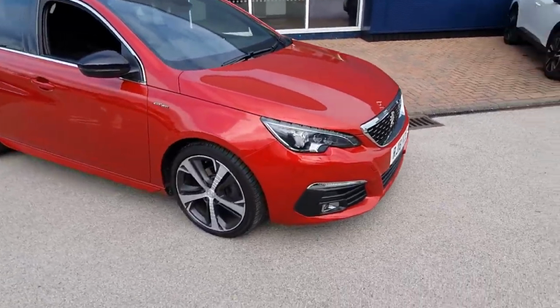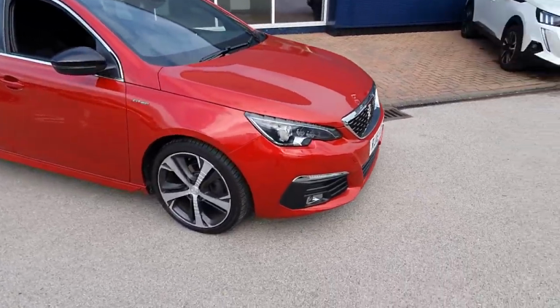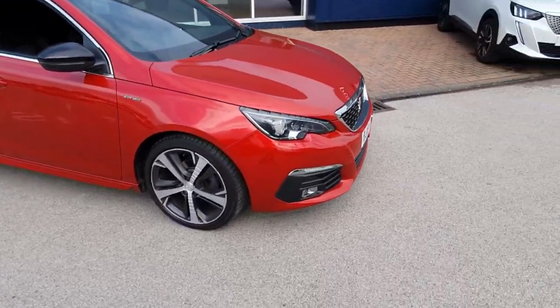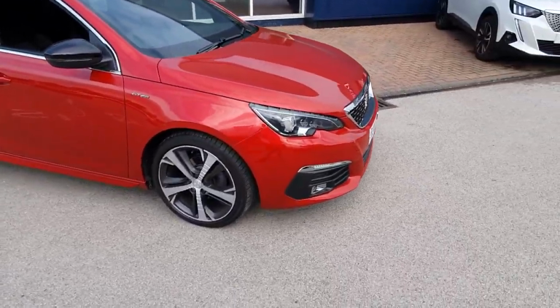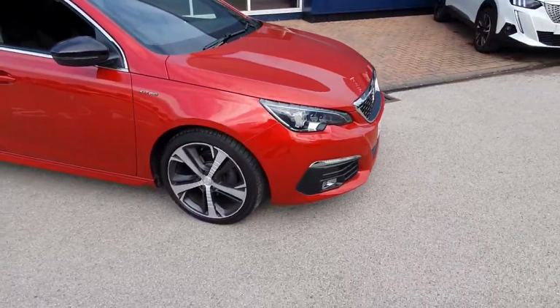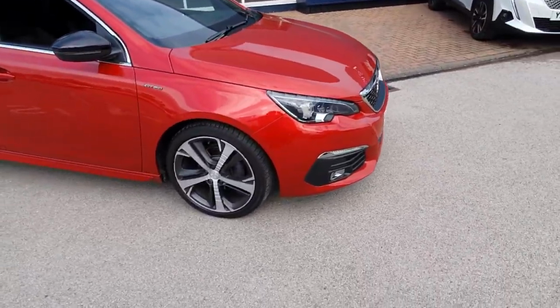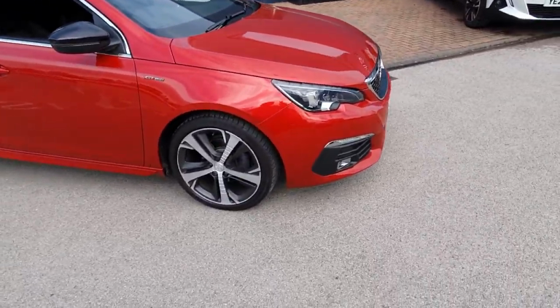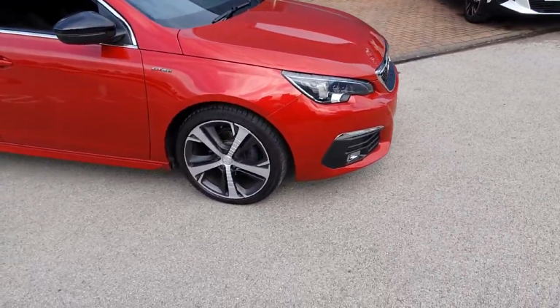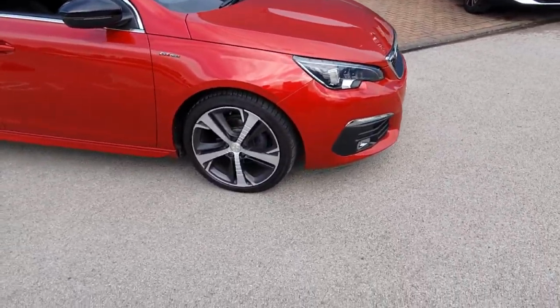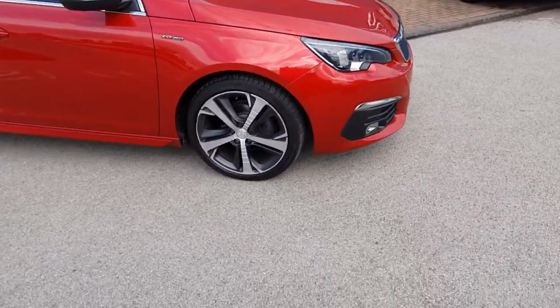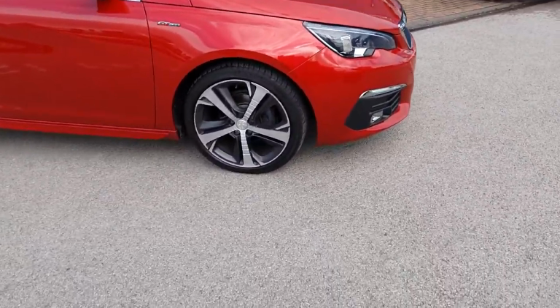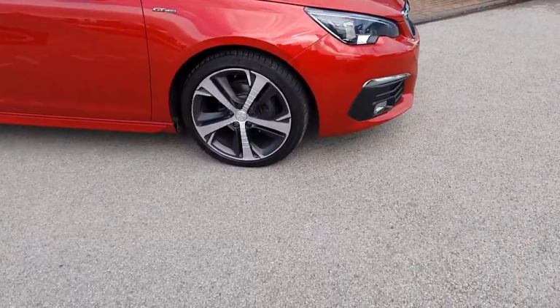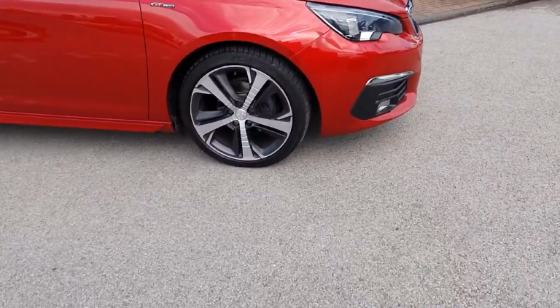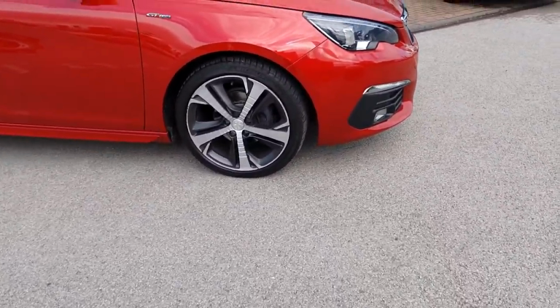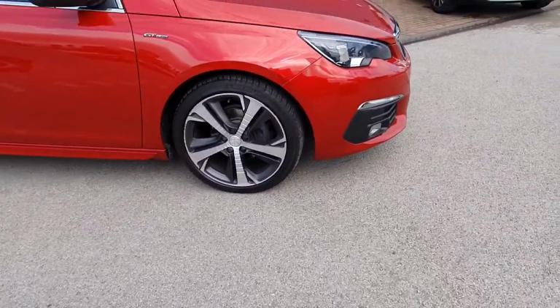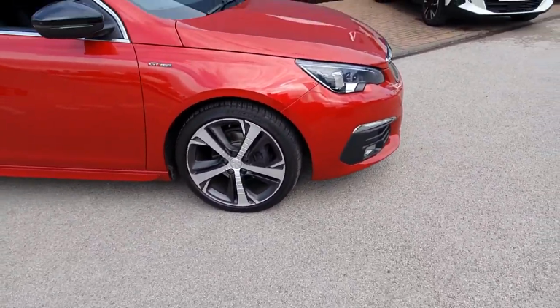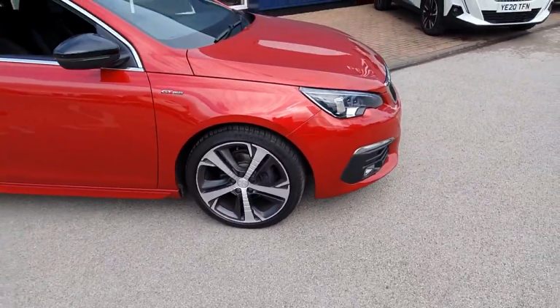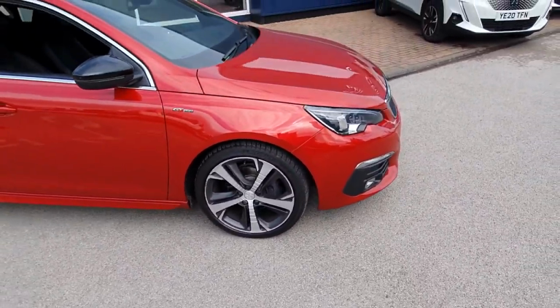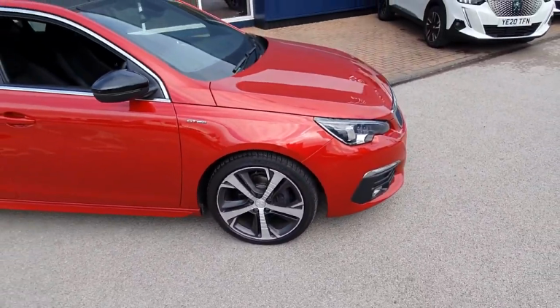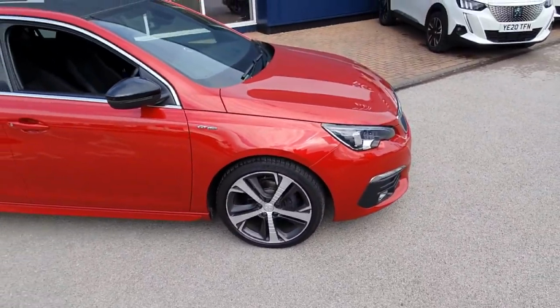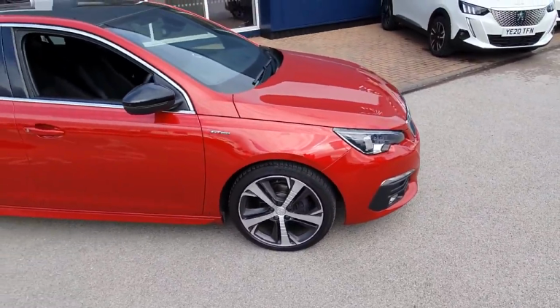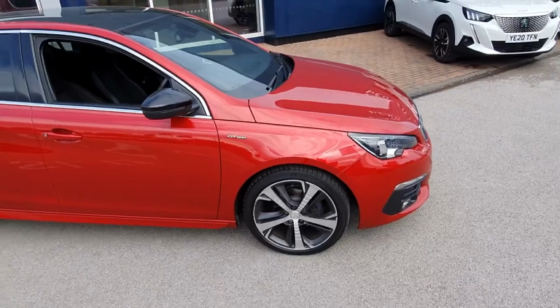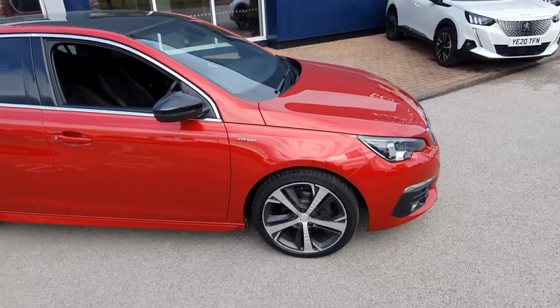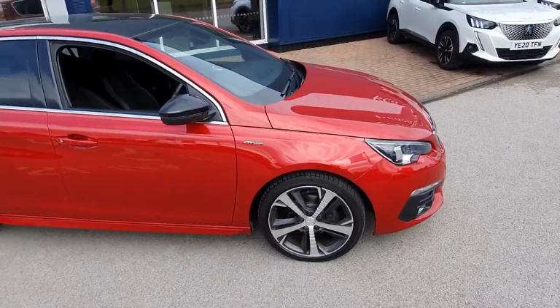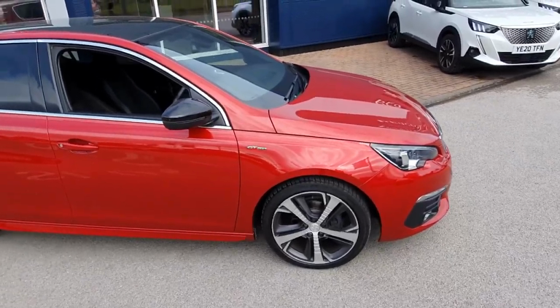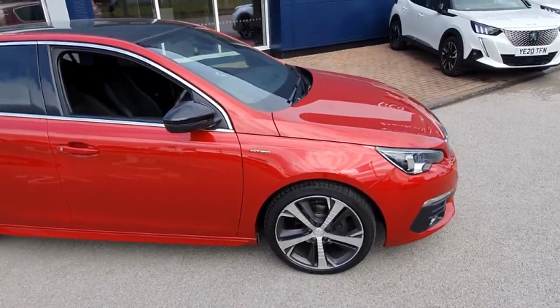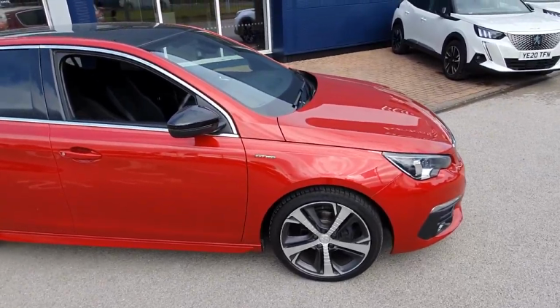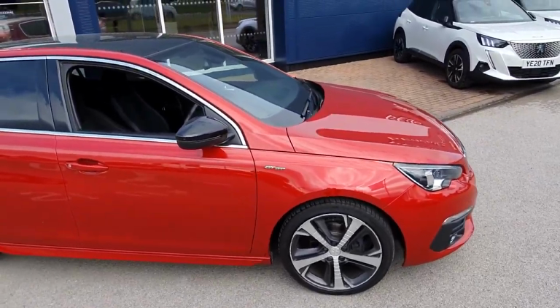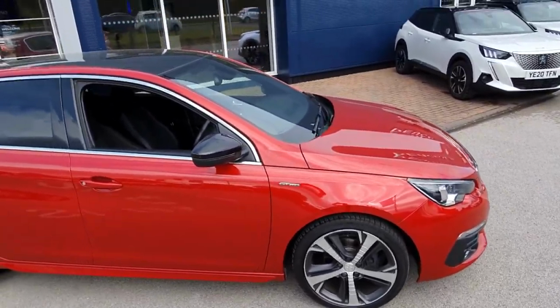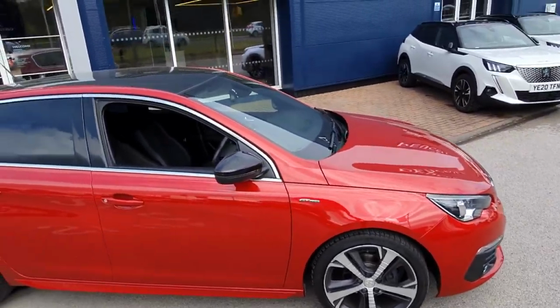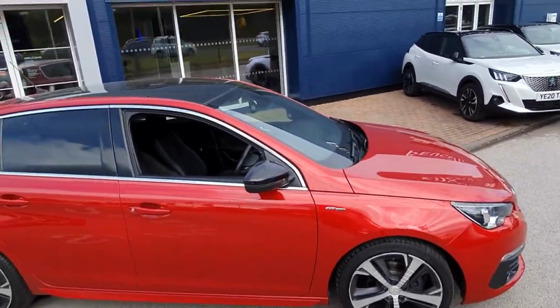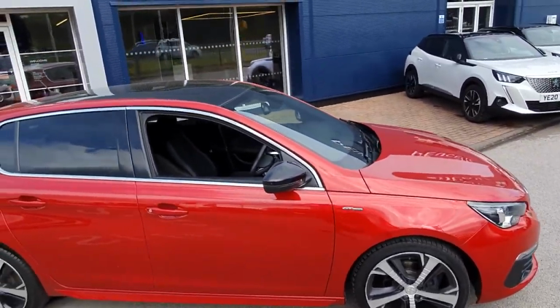With the GT Line you've got the diamond cut alloys, the black wing mirrors, and the black roof.